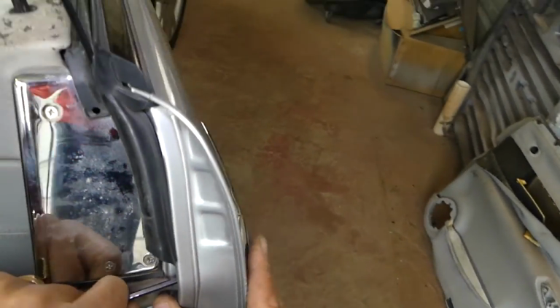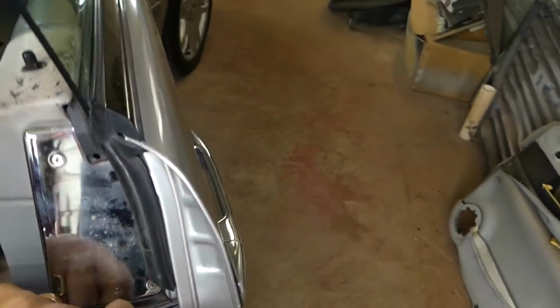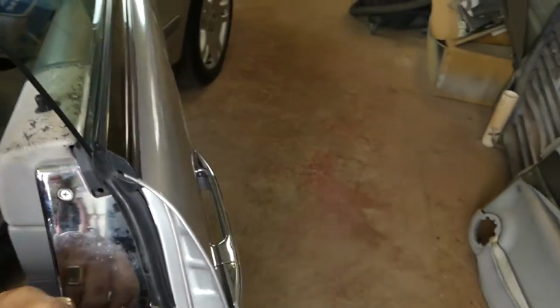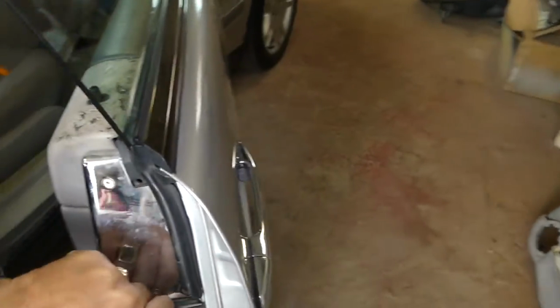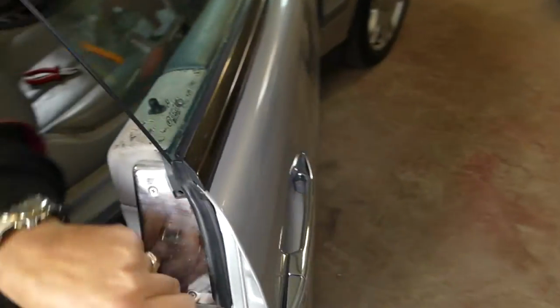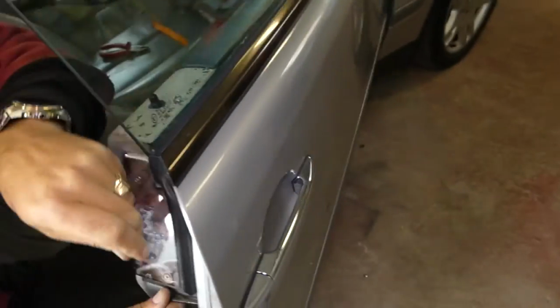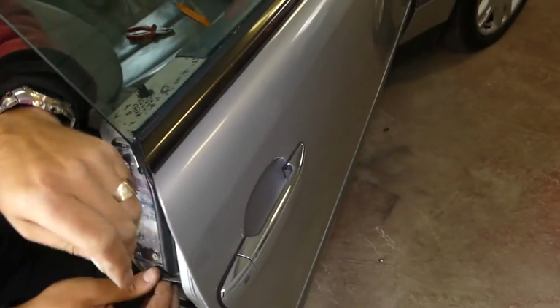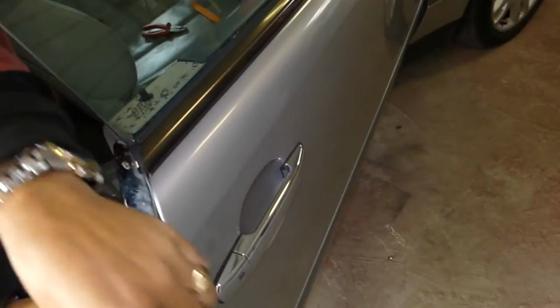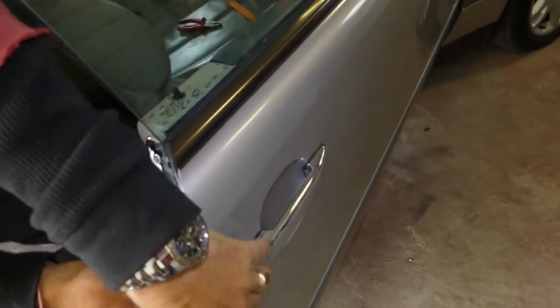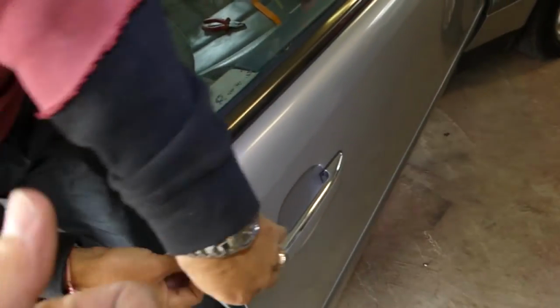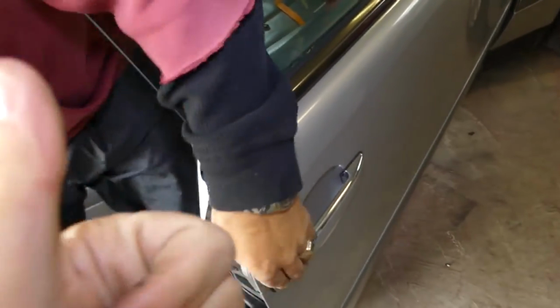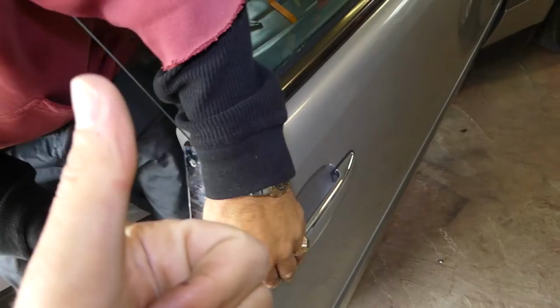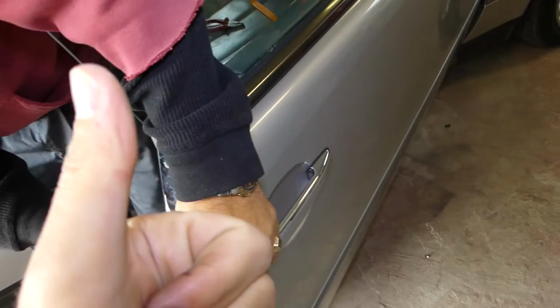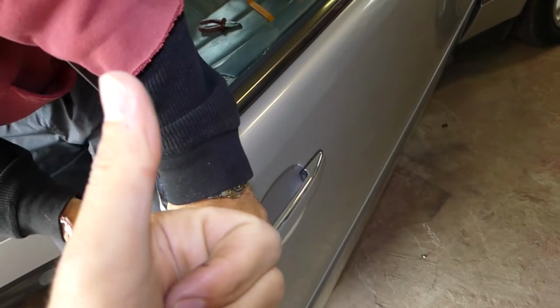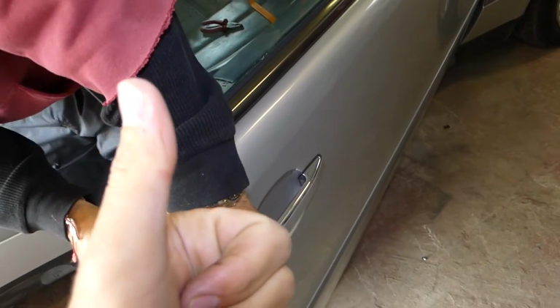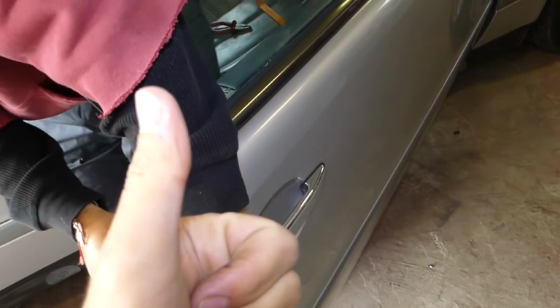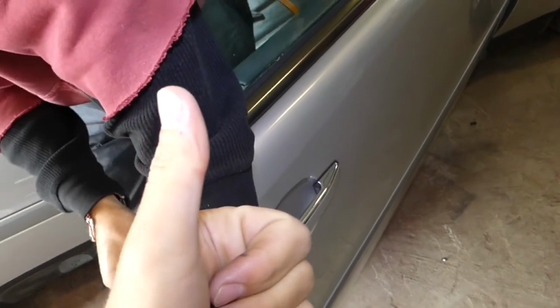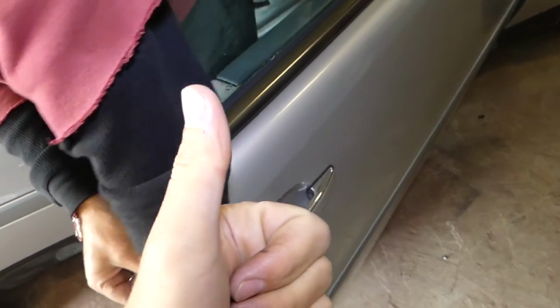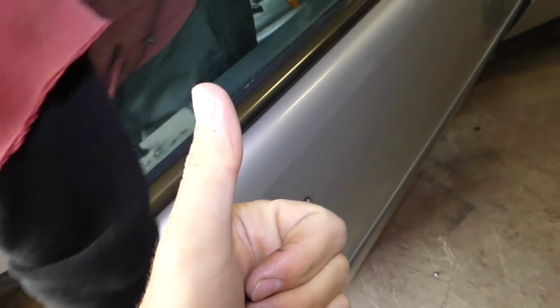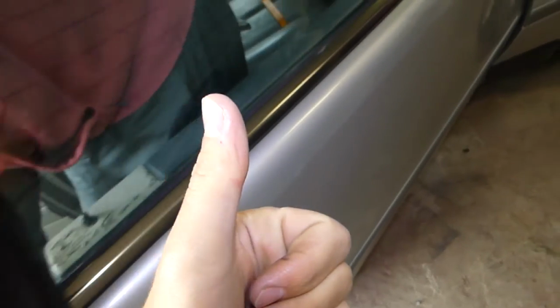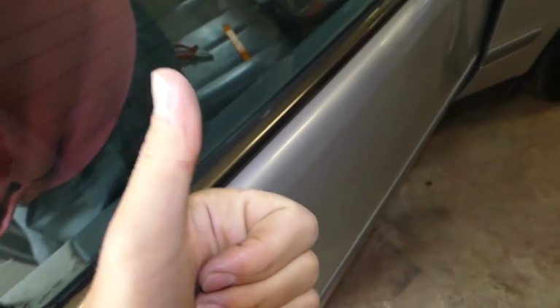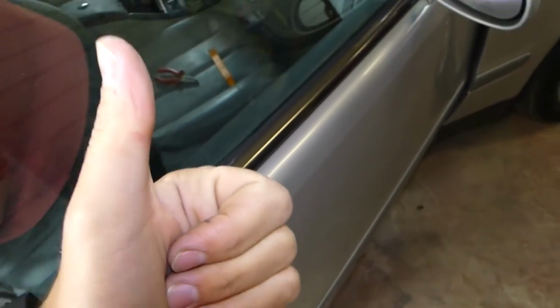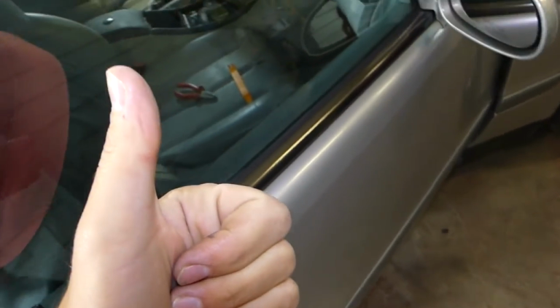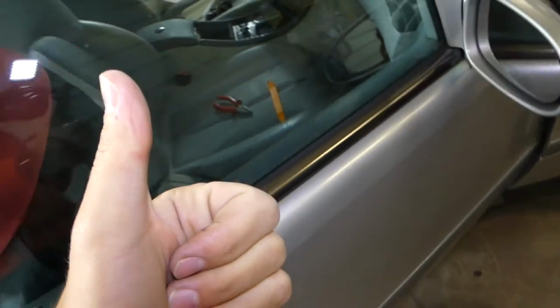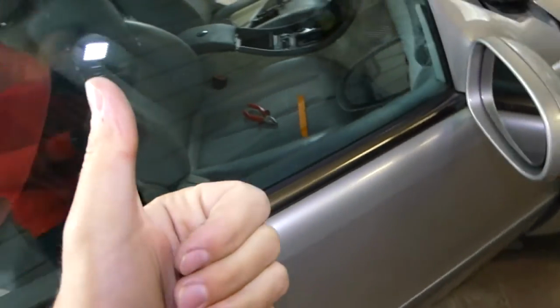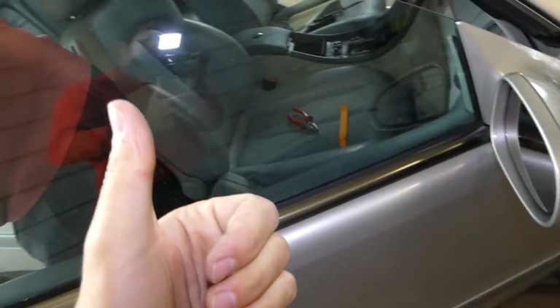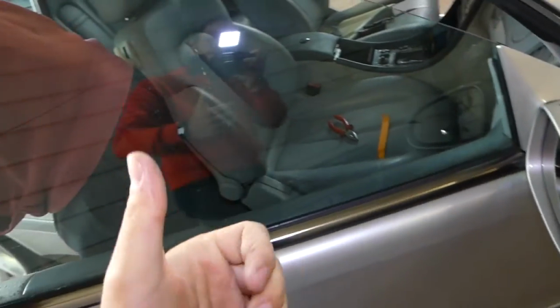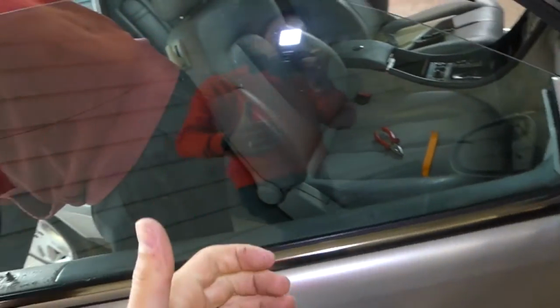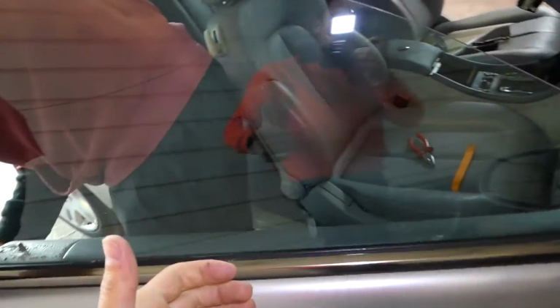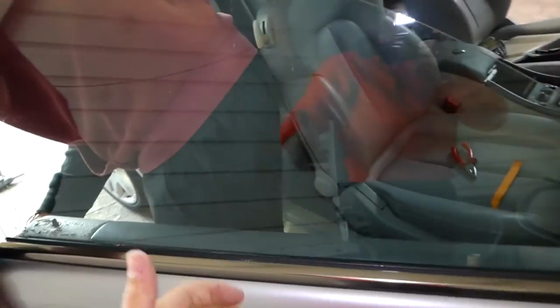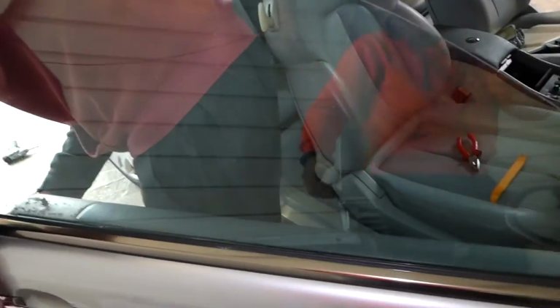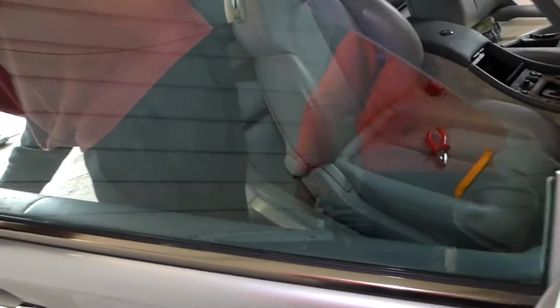And that will be the whole procedure. Thank you for watching, please subscribe, let's grow the channel together, and see you next time.